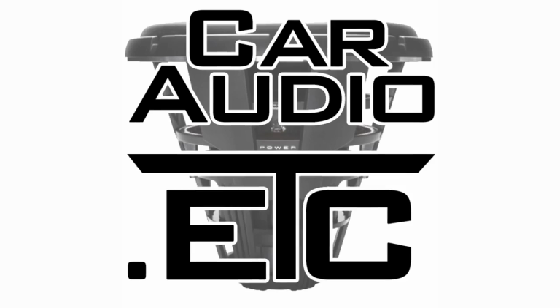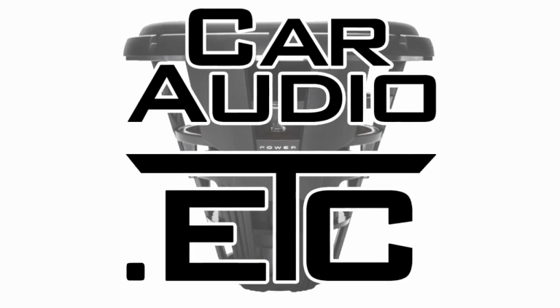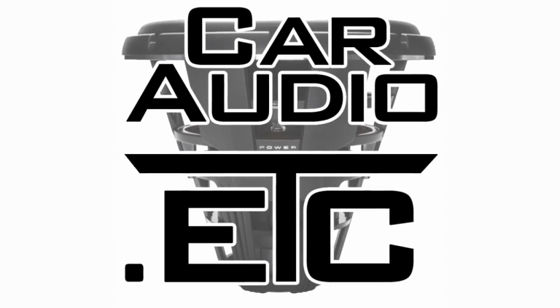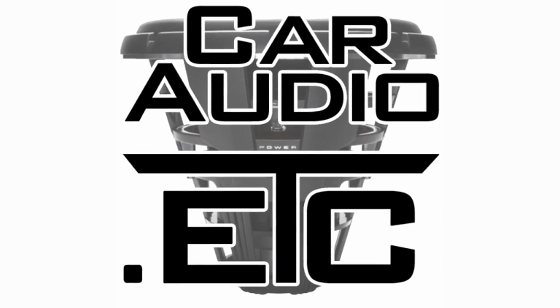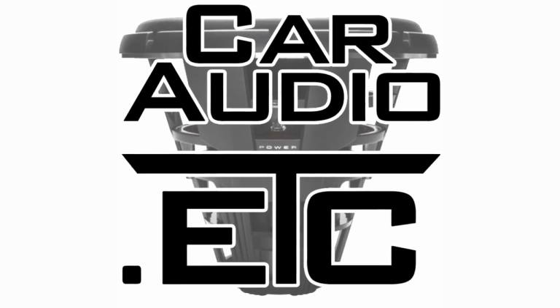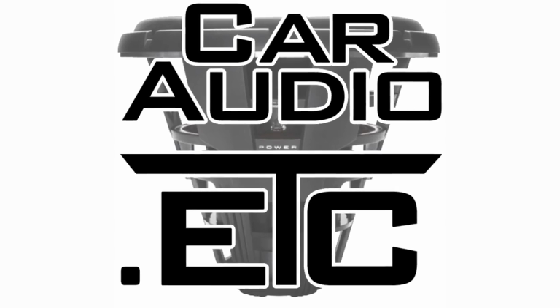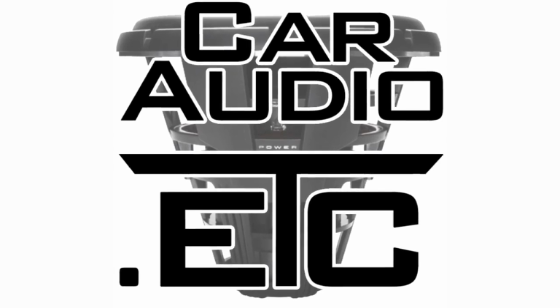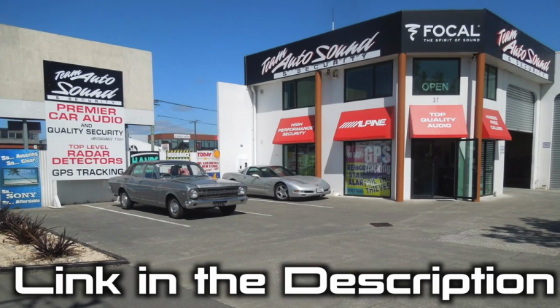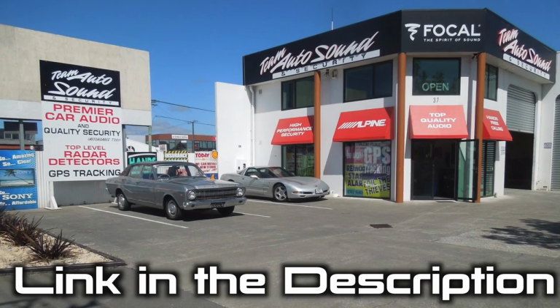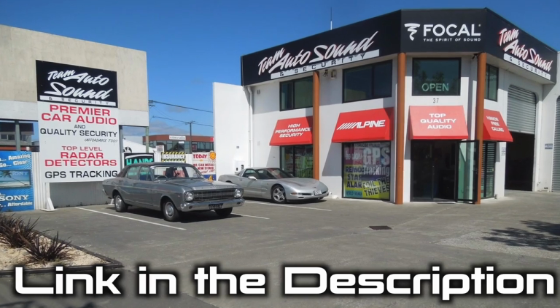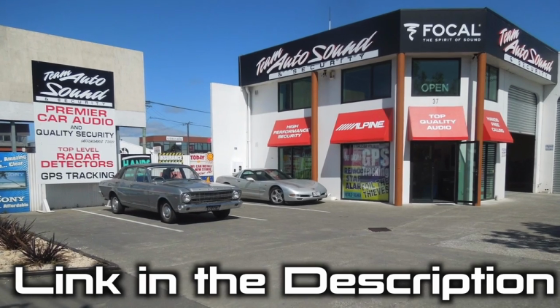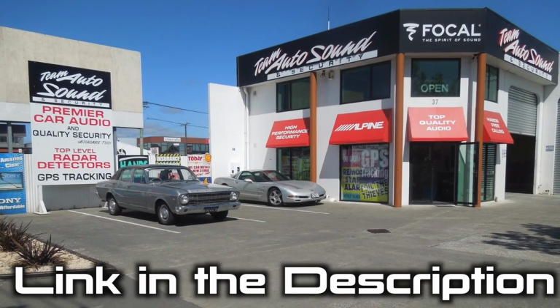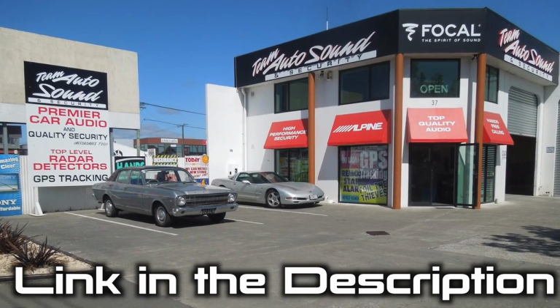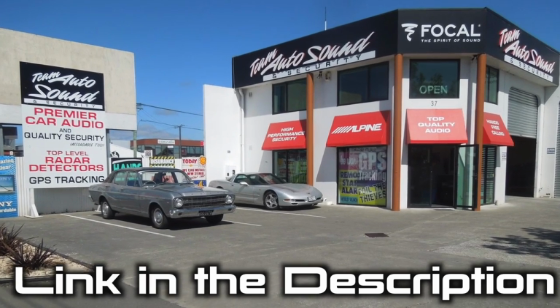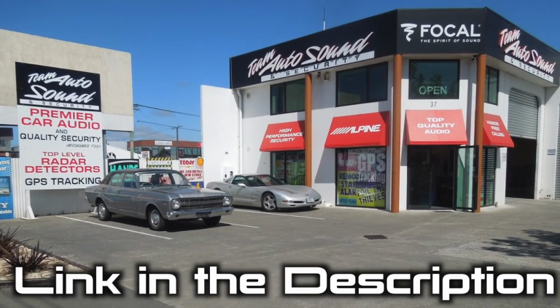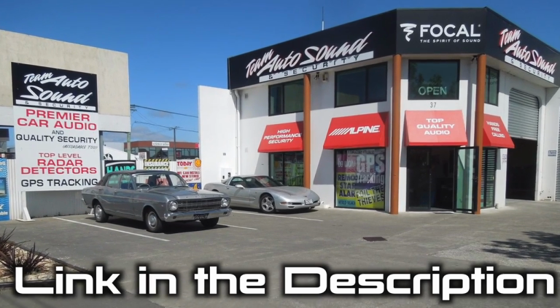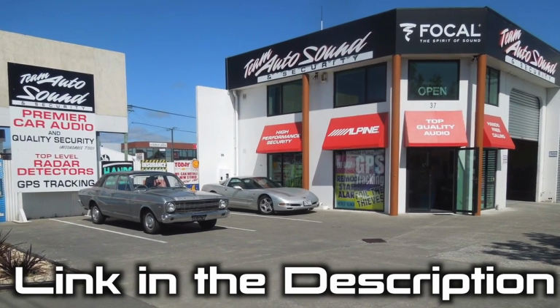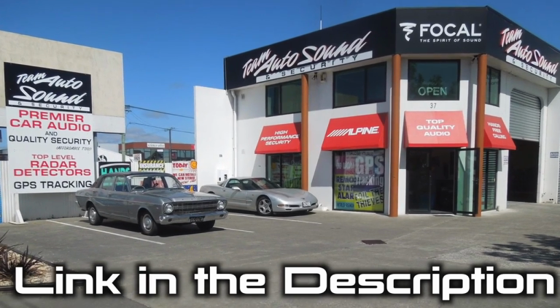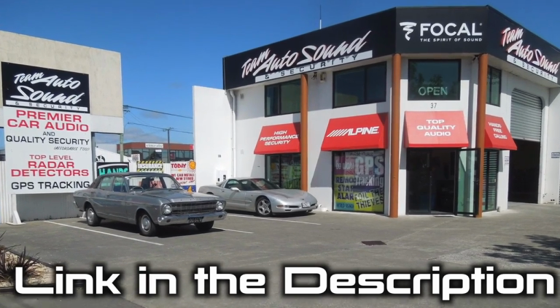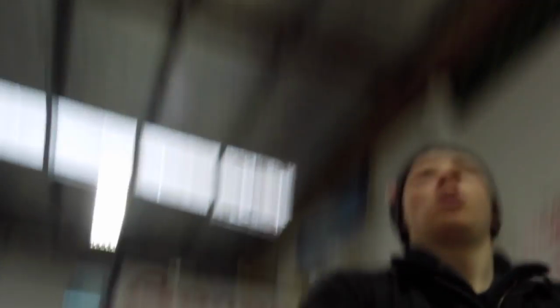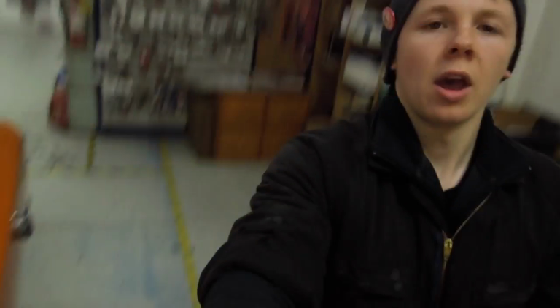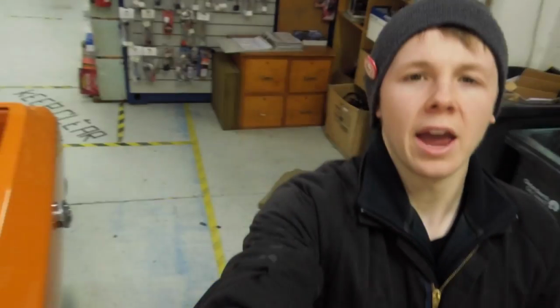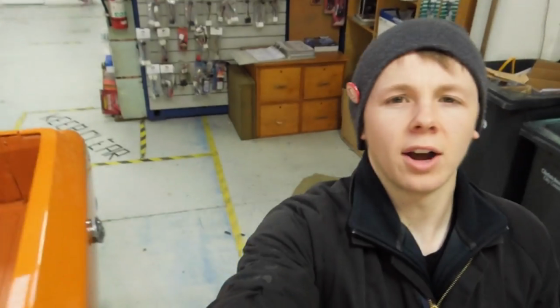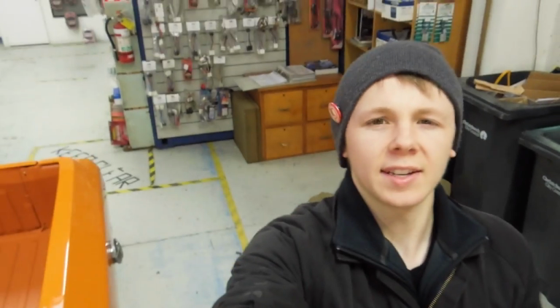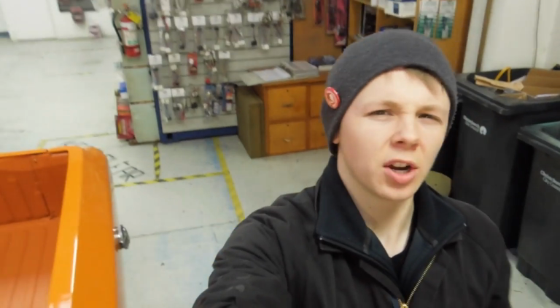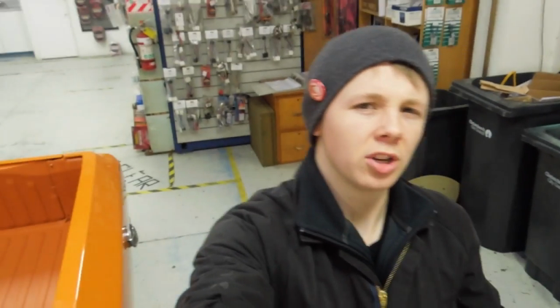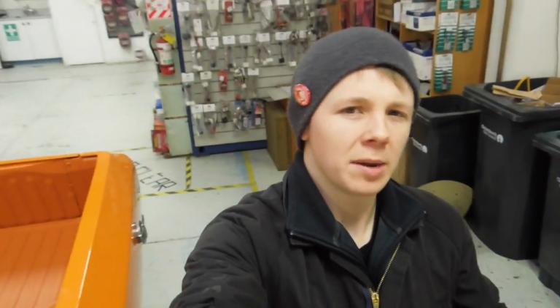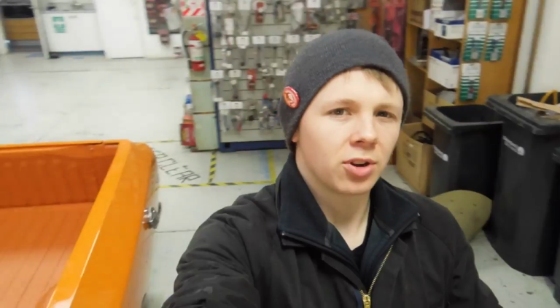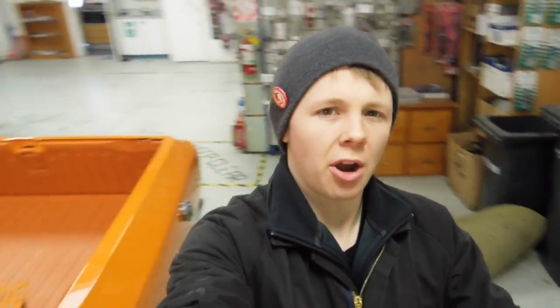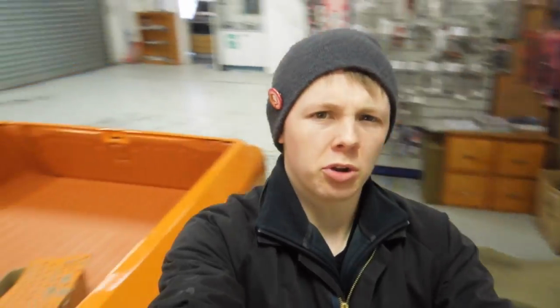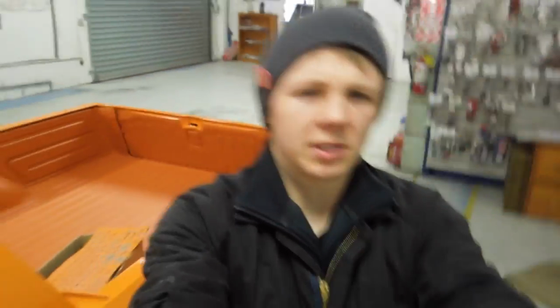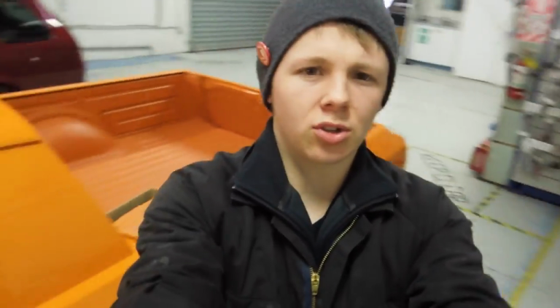Car Audio Etc is proudly supported by Autosound and Security. Hey guys, how's it going? James here at Car Audio Etc.